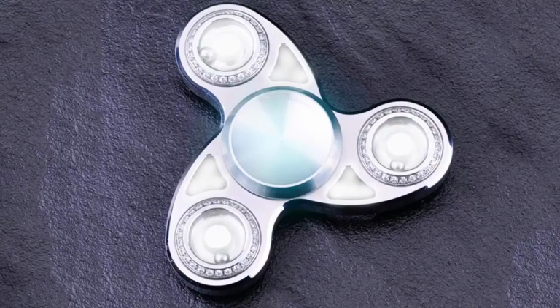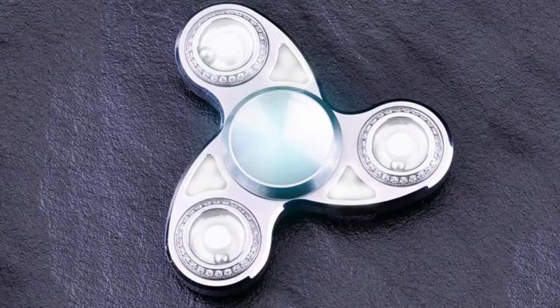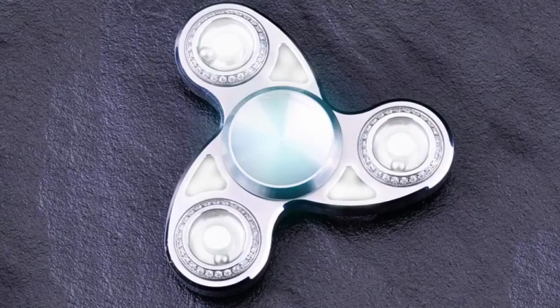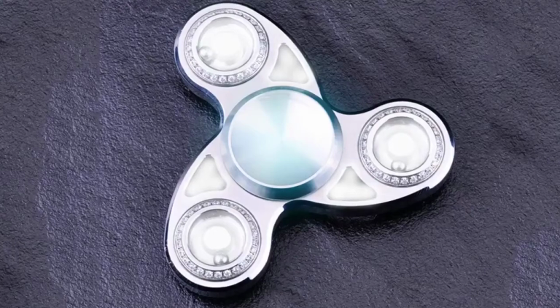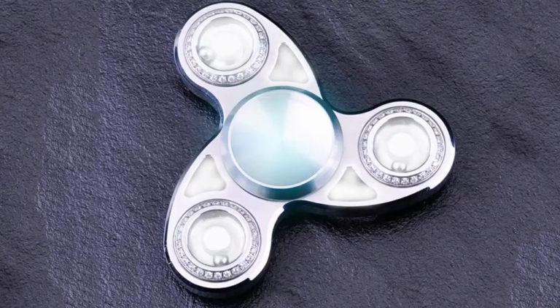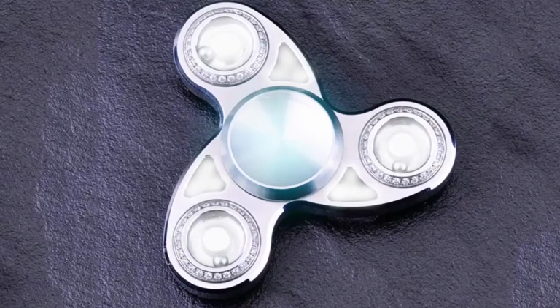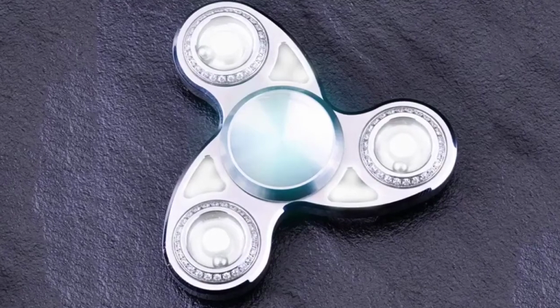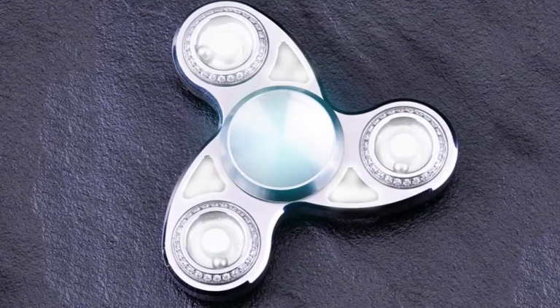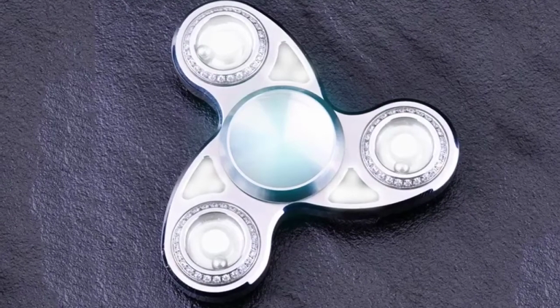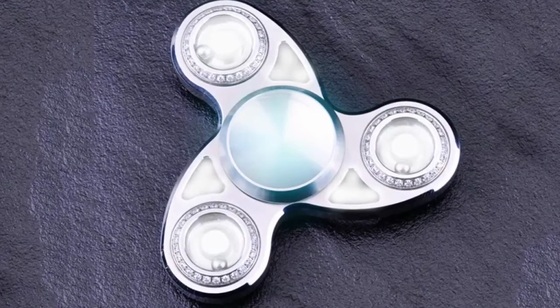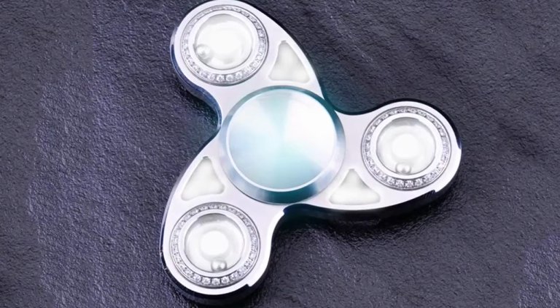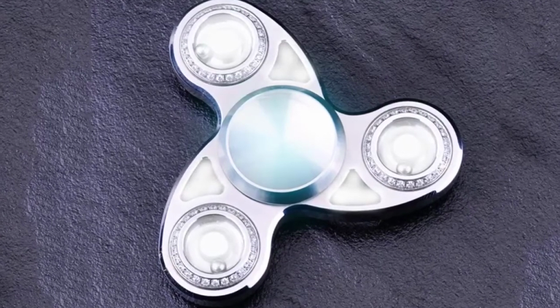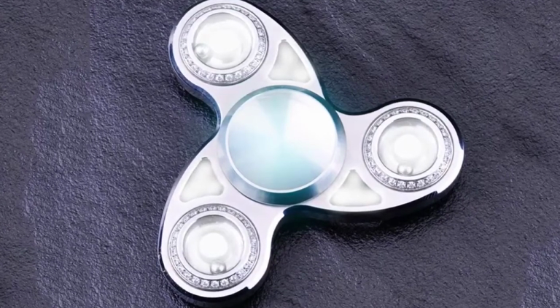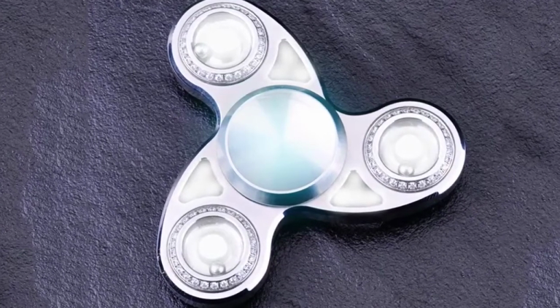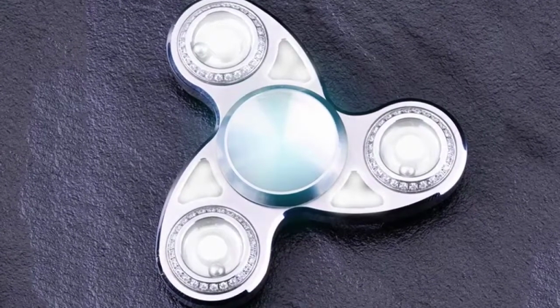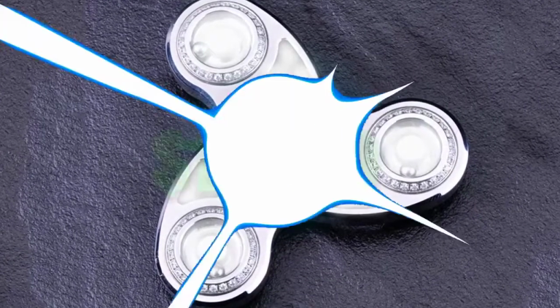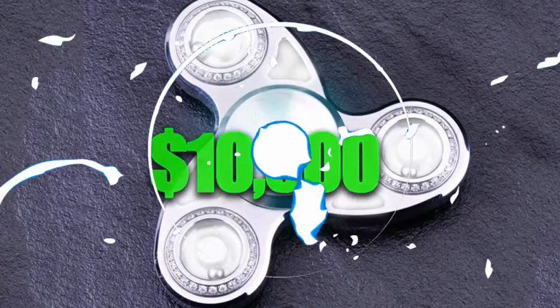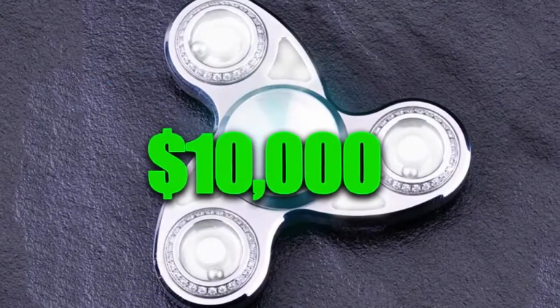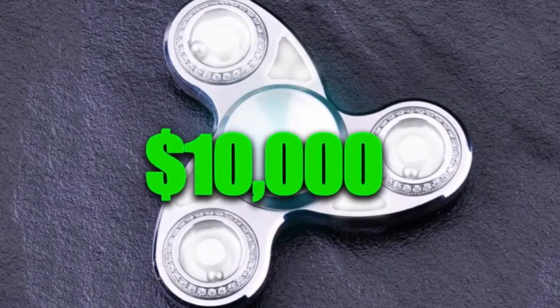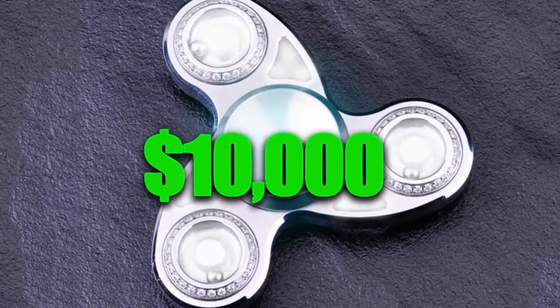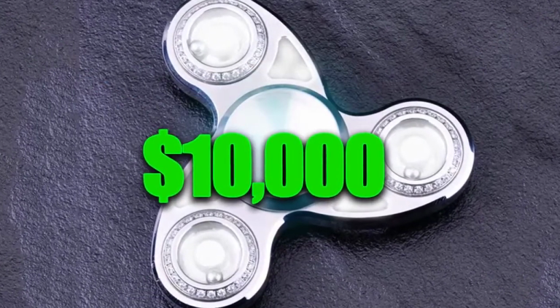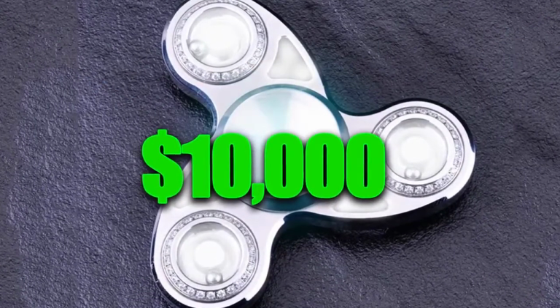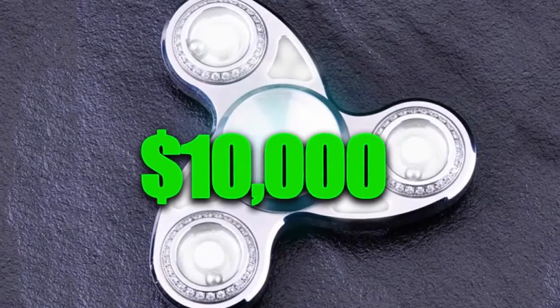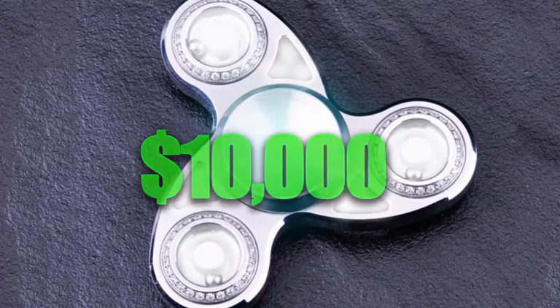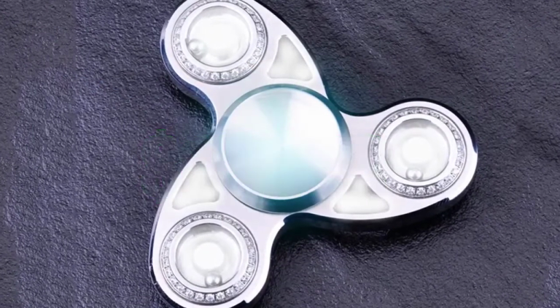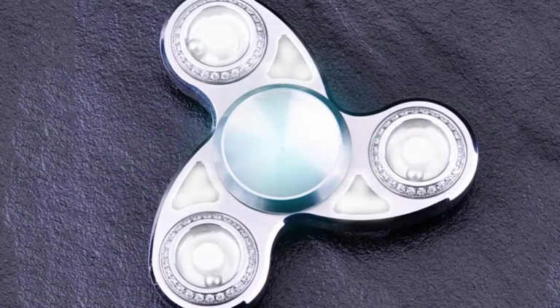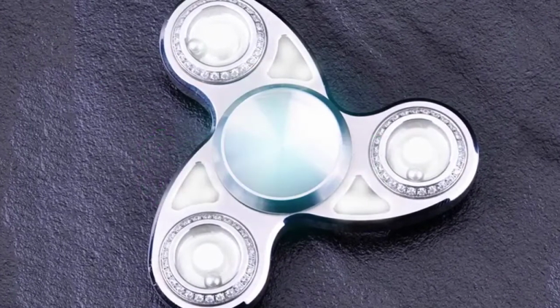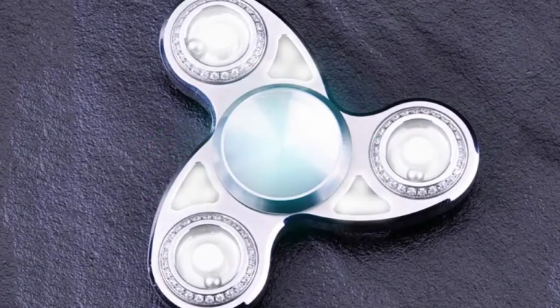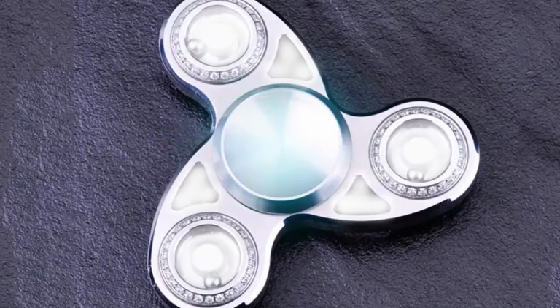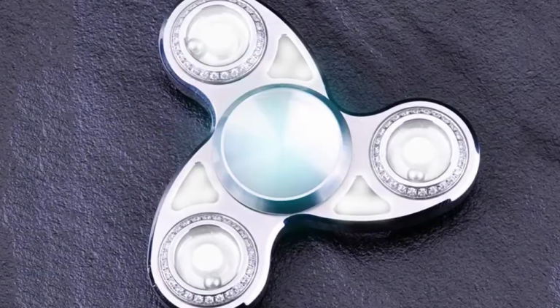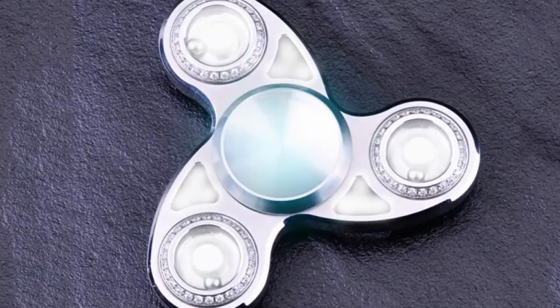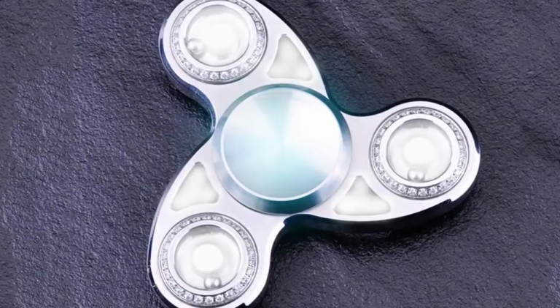Wait a second, so this diamond fidget spinner is worth $10,000. I wonder how fast it can spin.